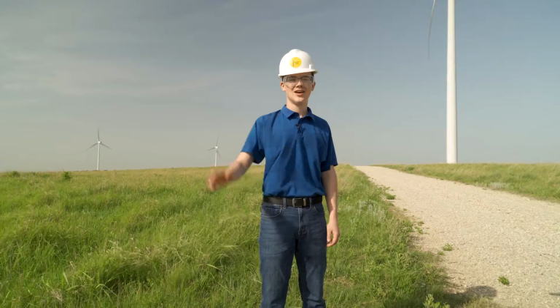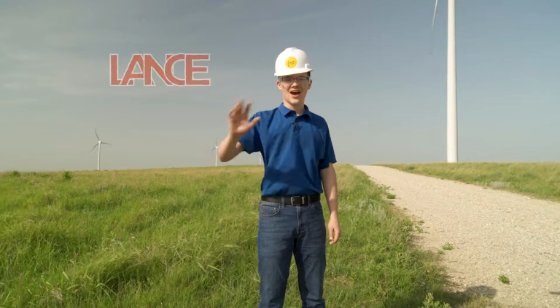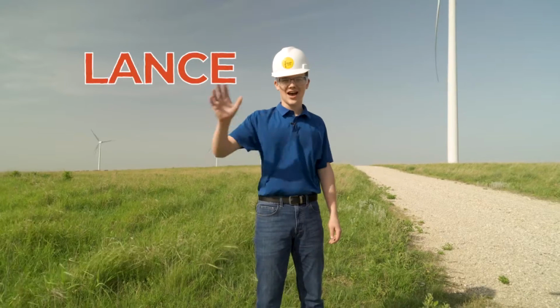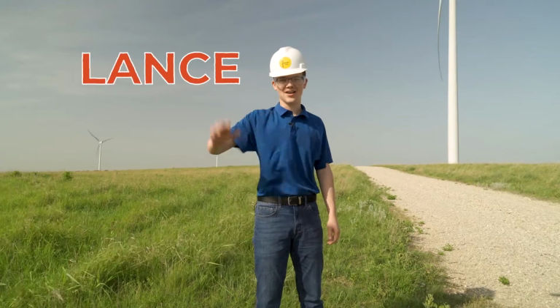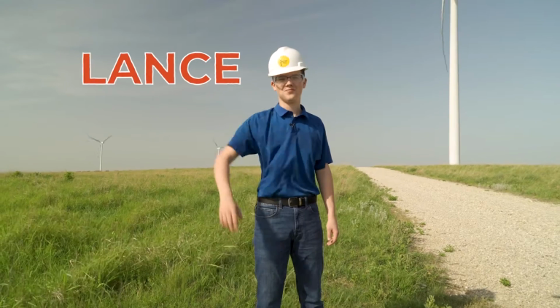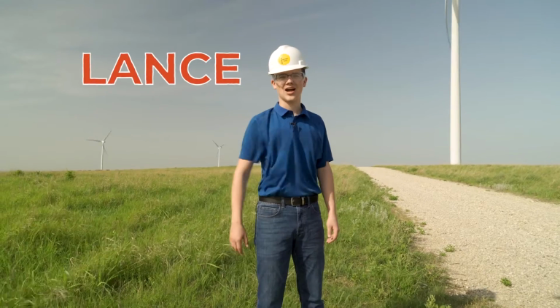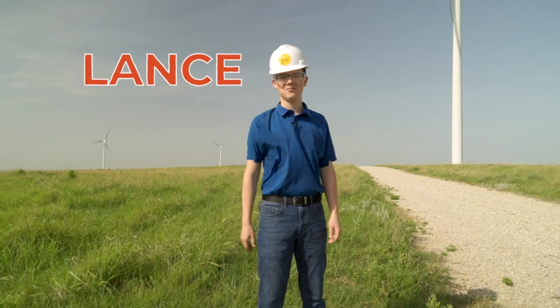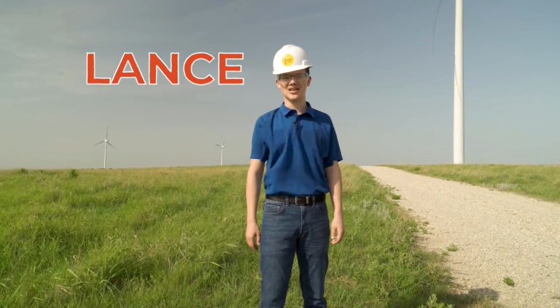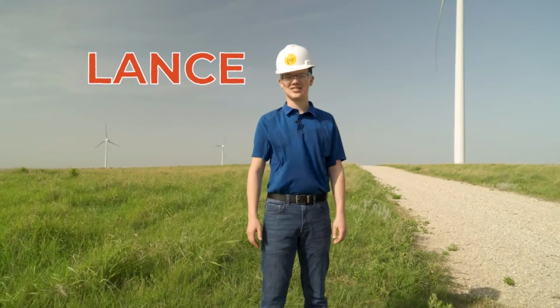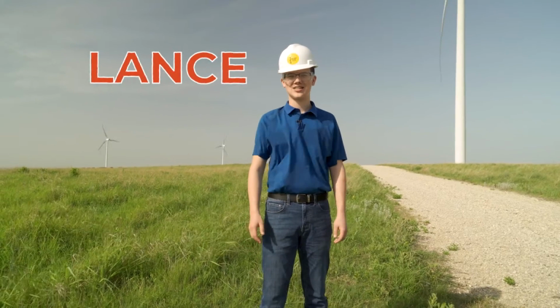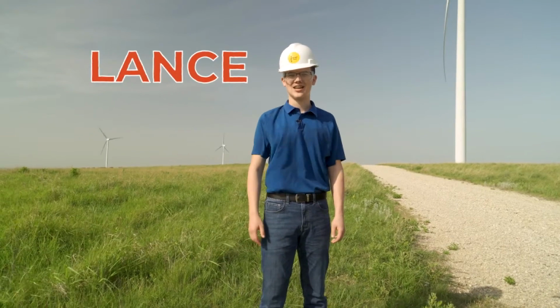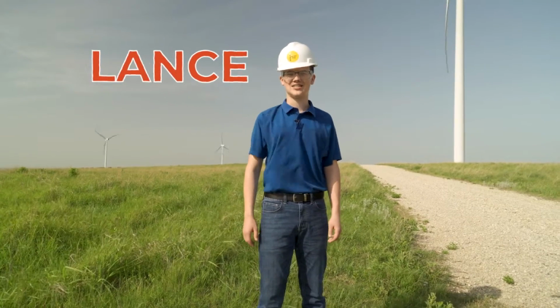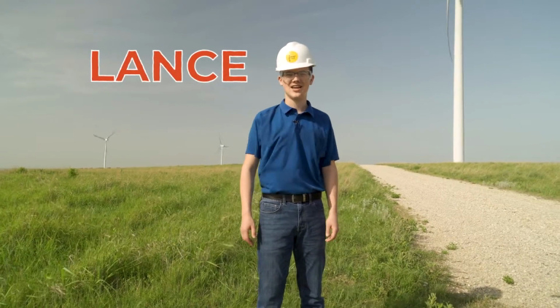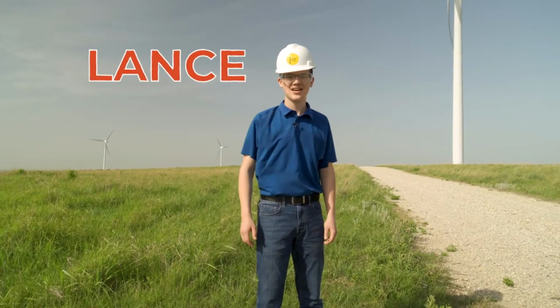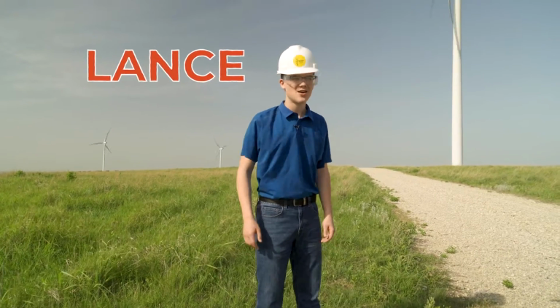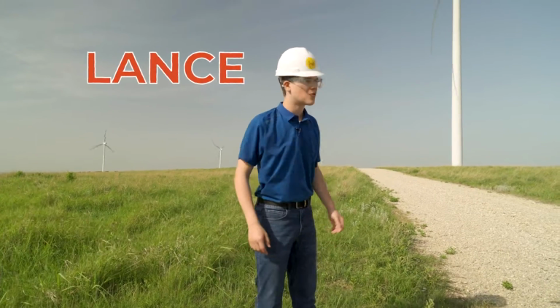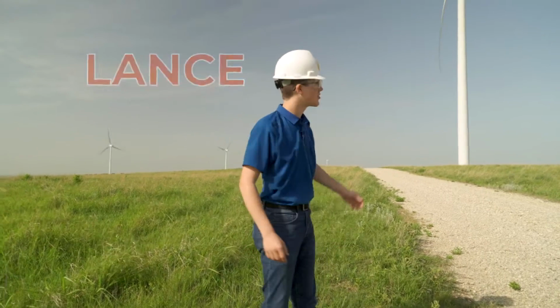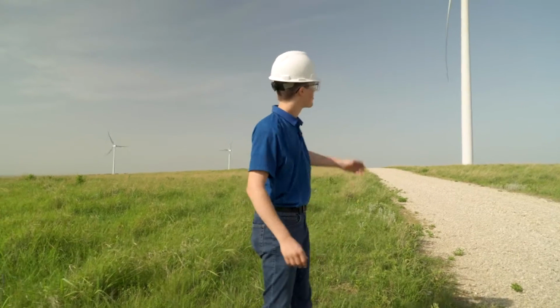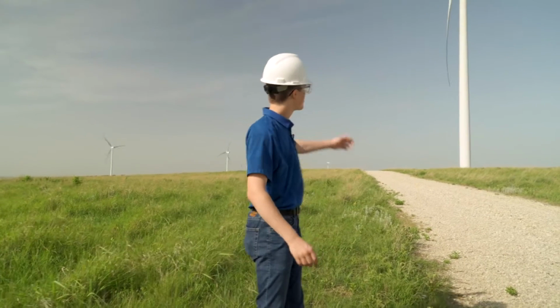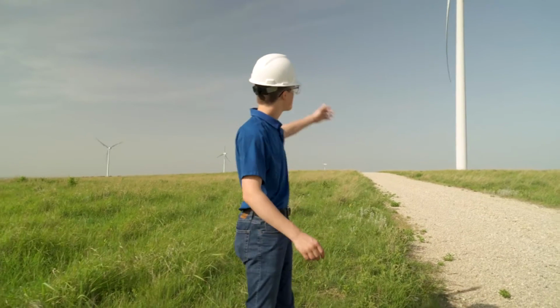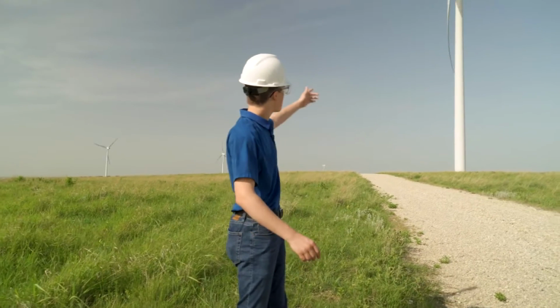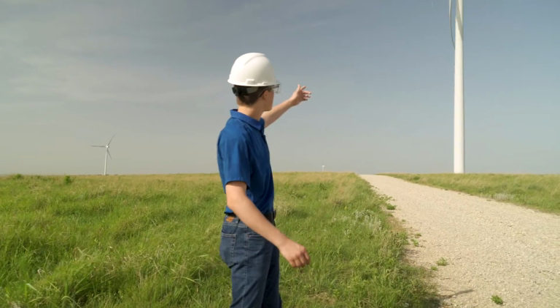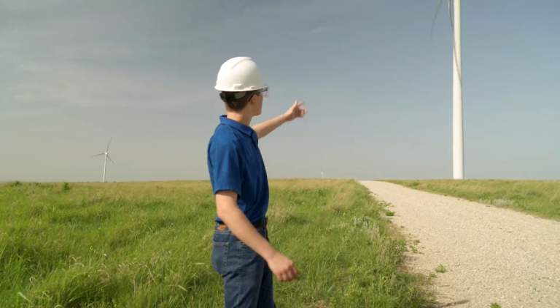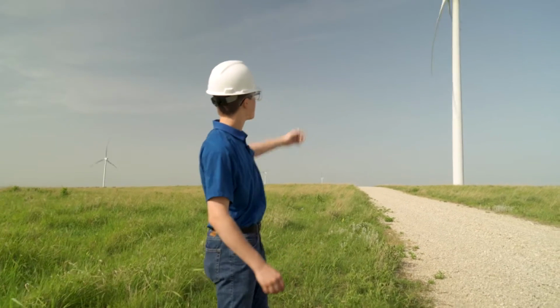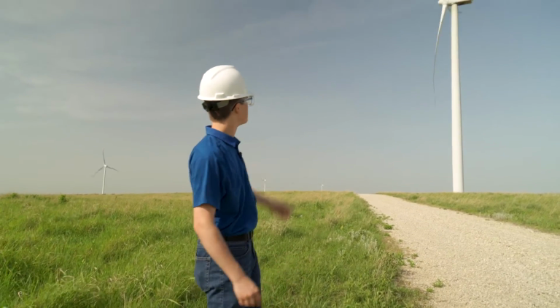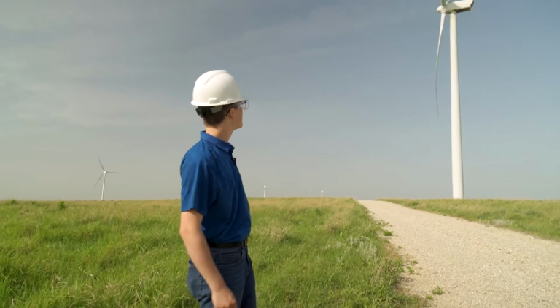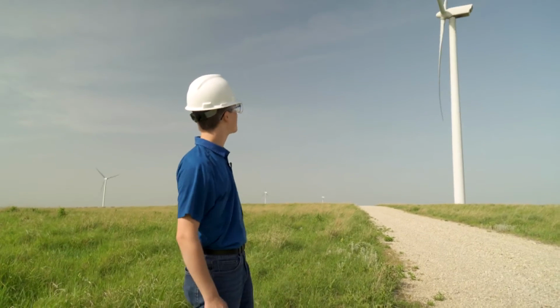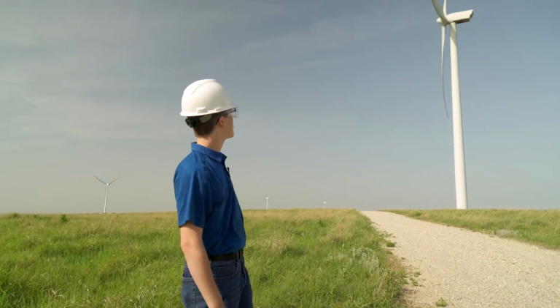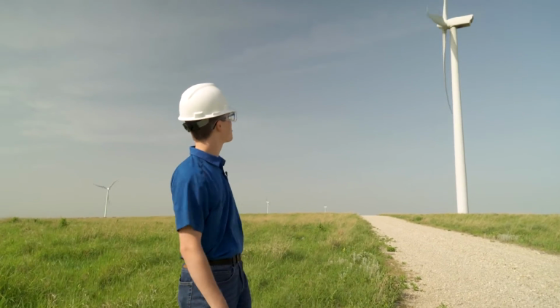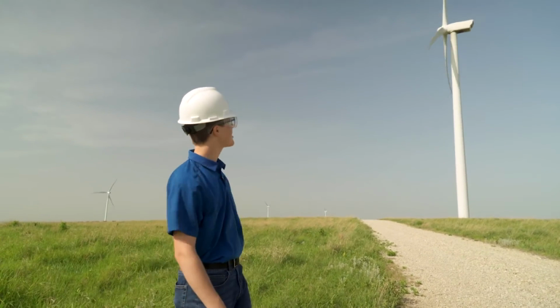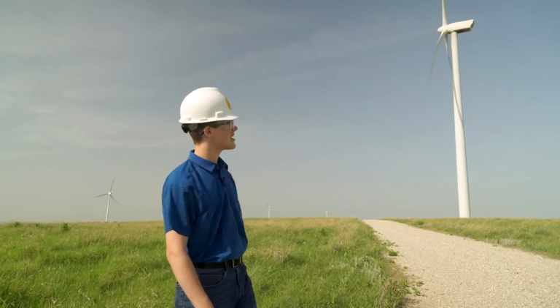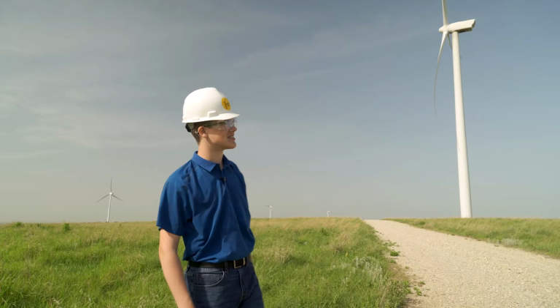Hi, I'm Lance, and today we're at the Meridian Way Wind Farm near Concordia, Kansas.